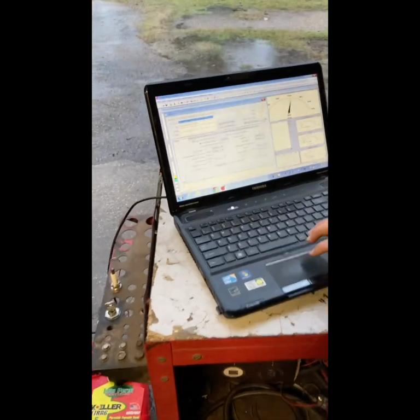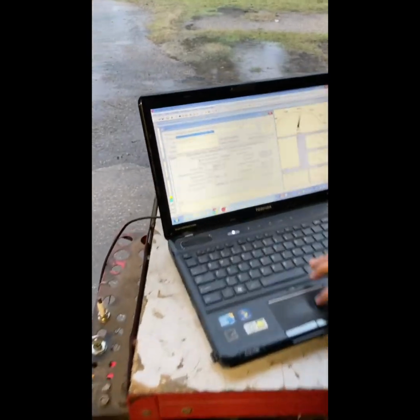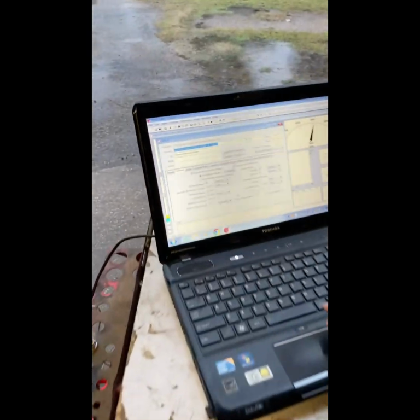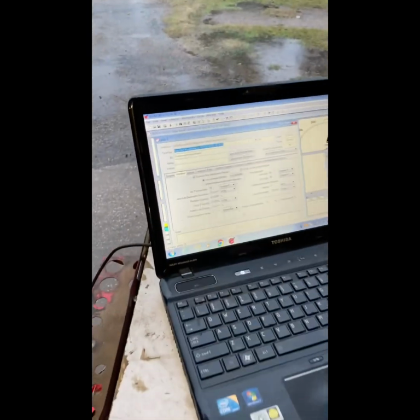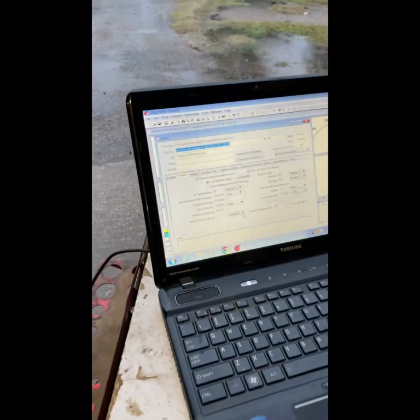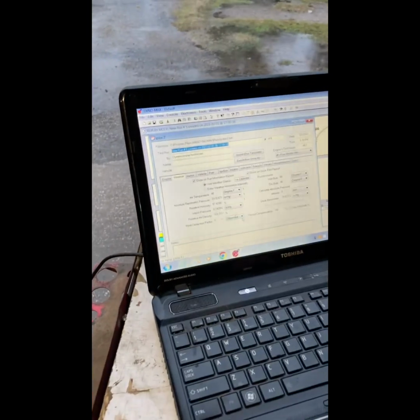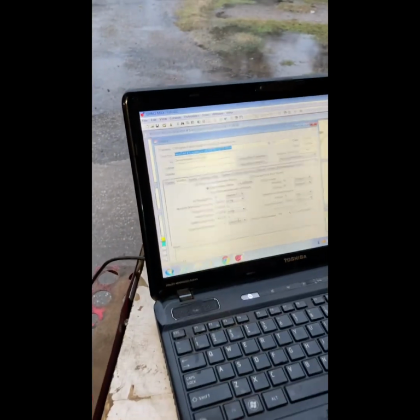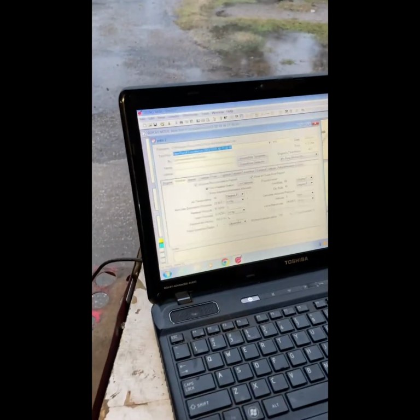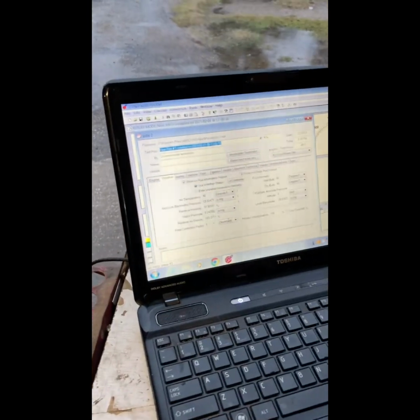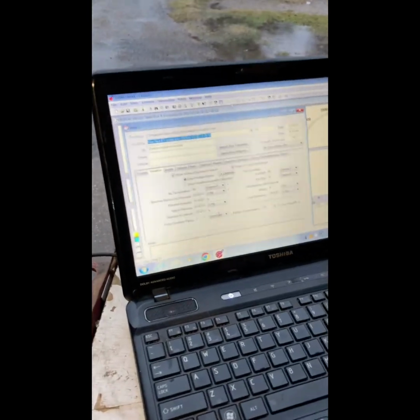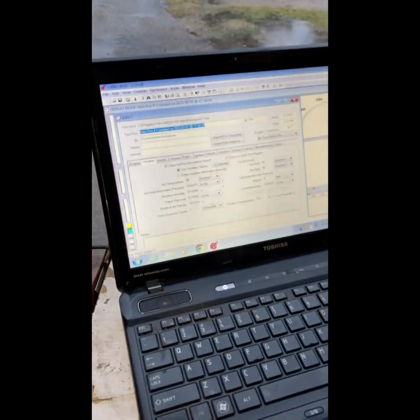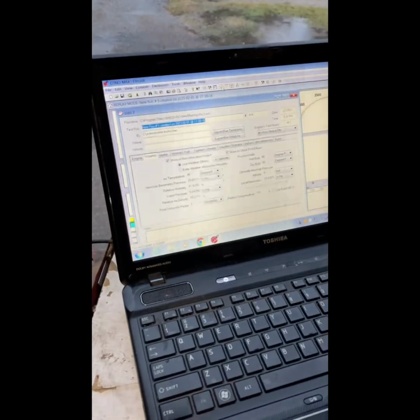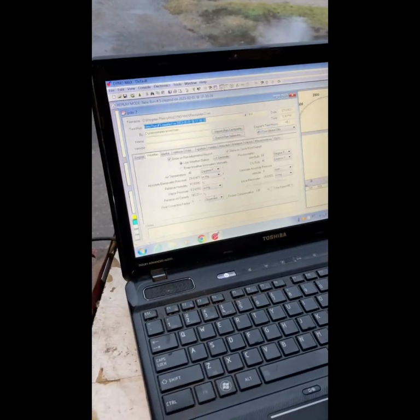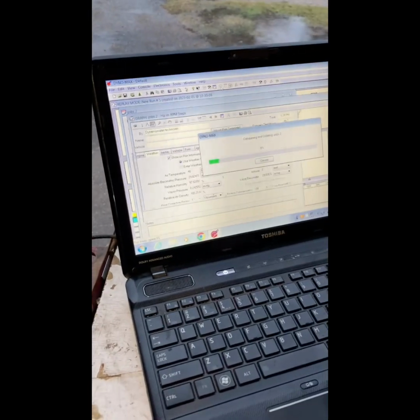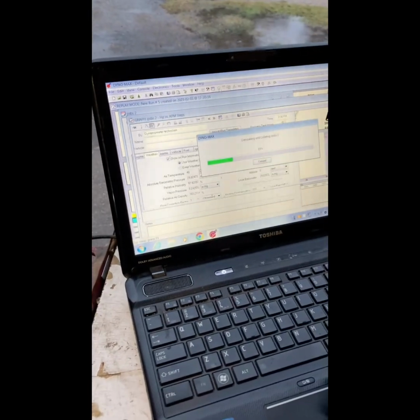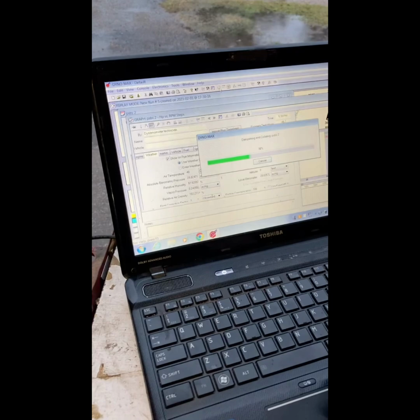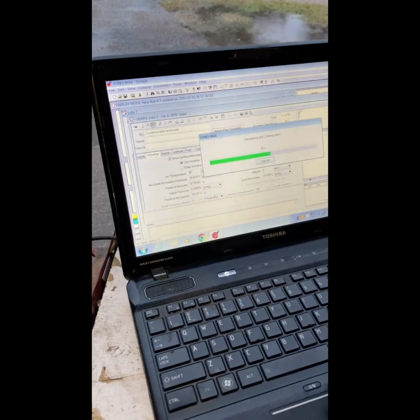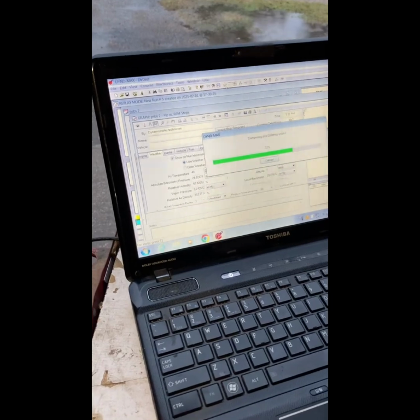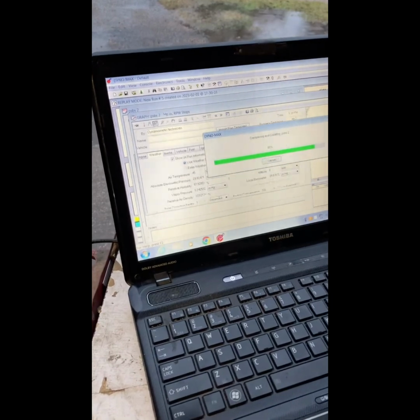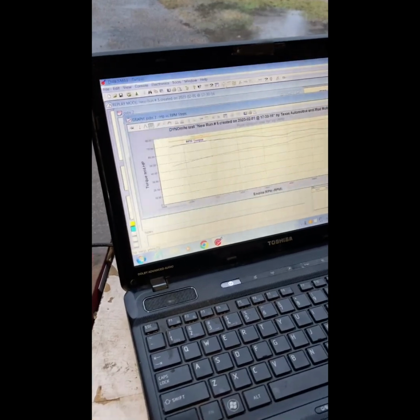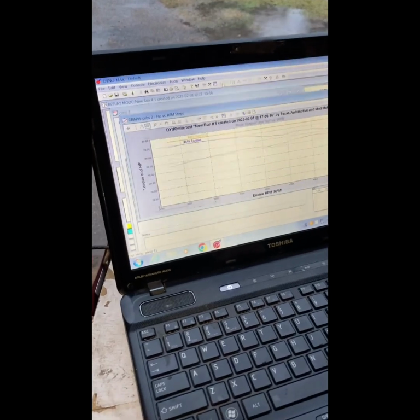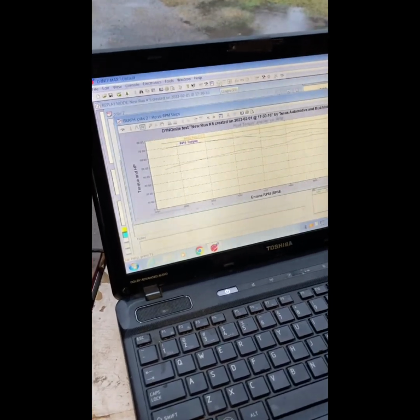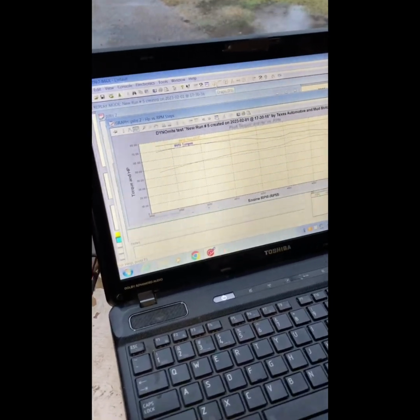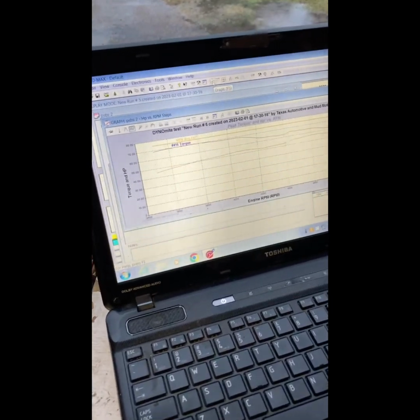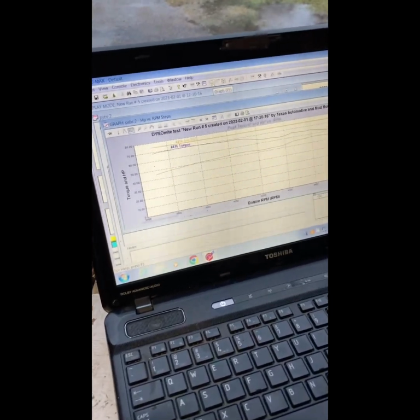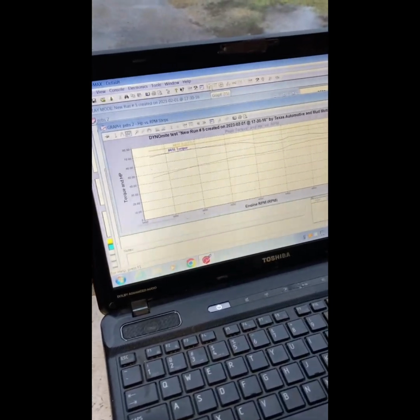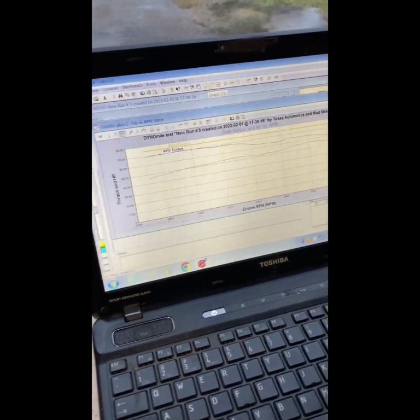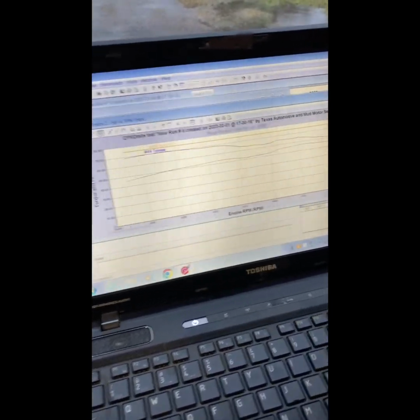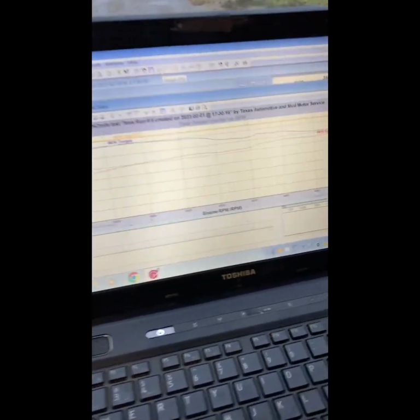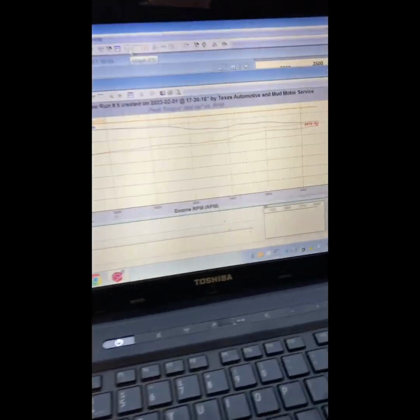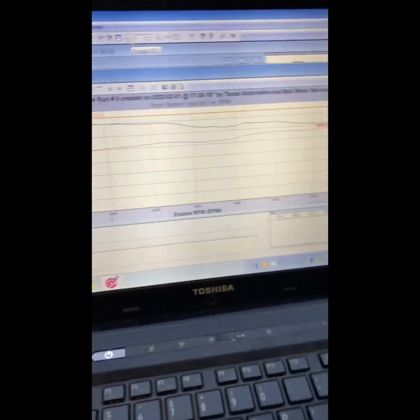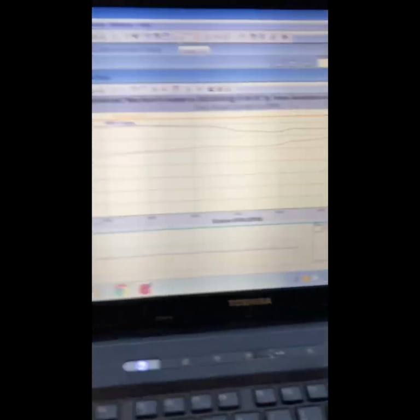She is not revving out - she might be floating a valve or something. This is an older motor; not sure the last time she got adjusted.